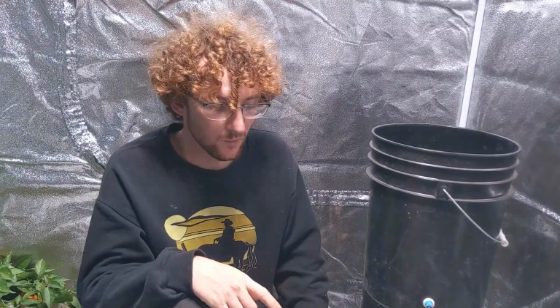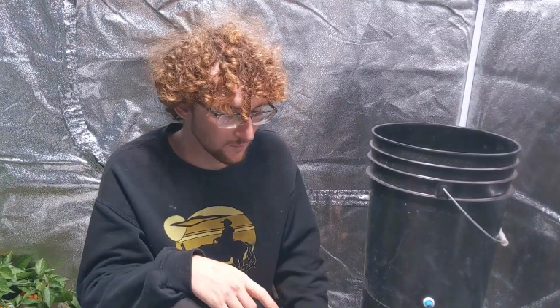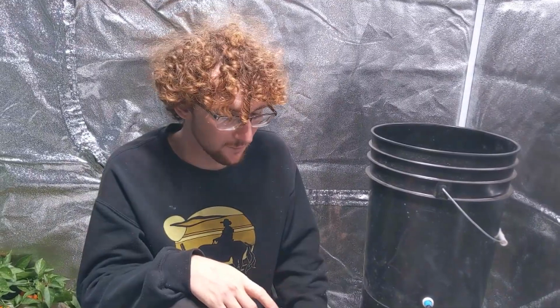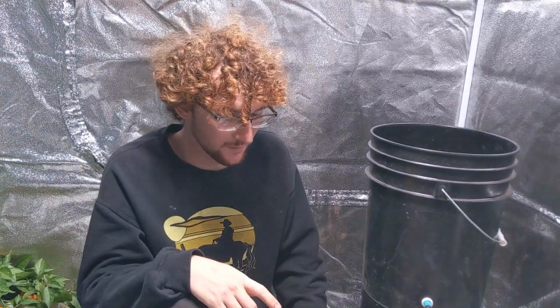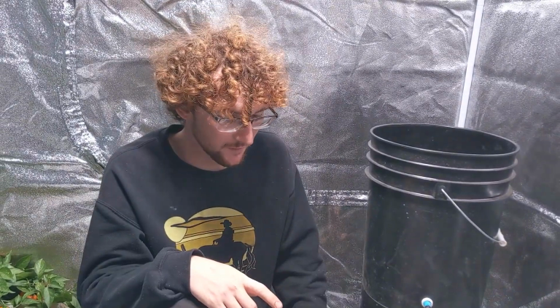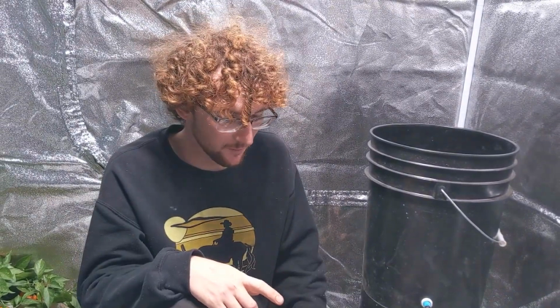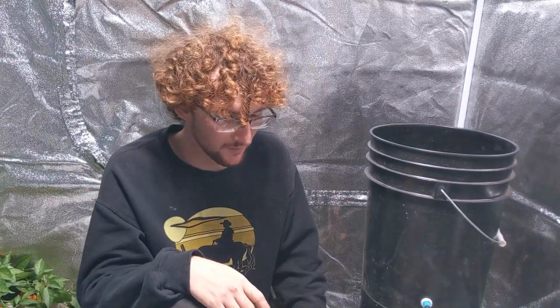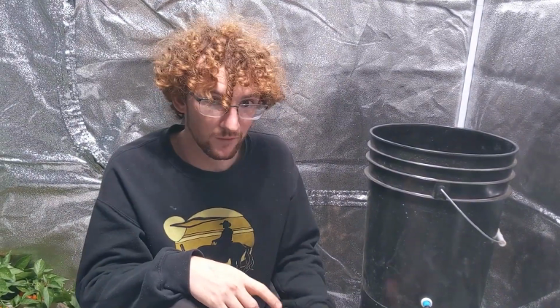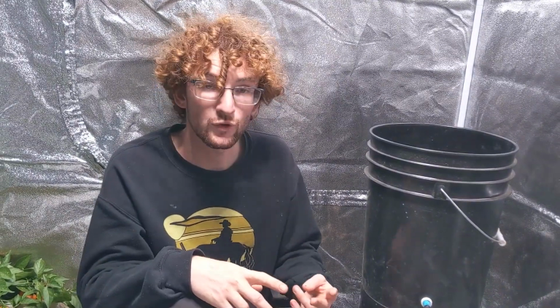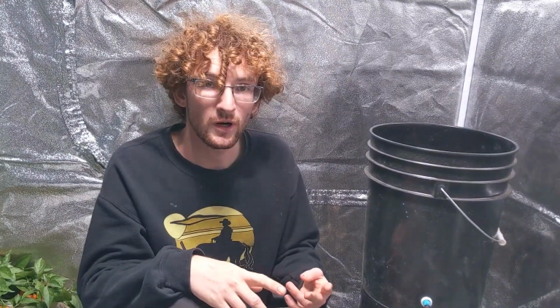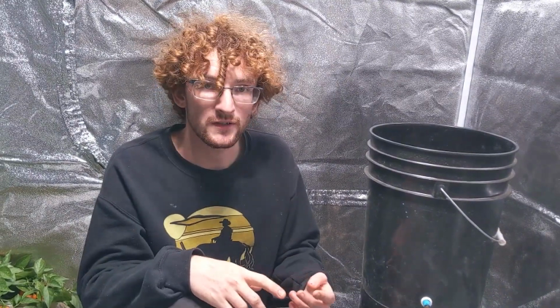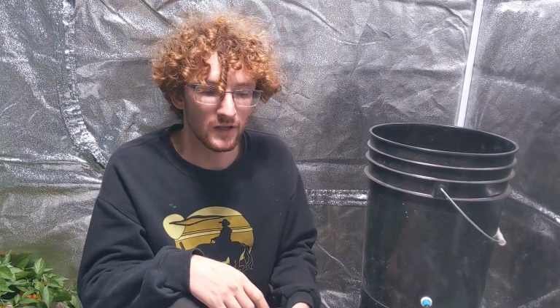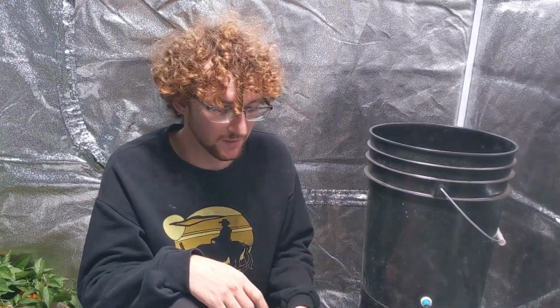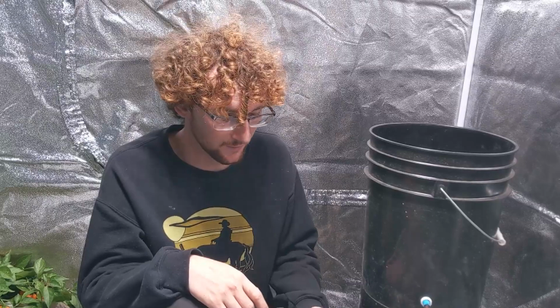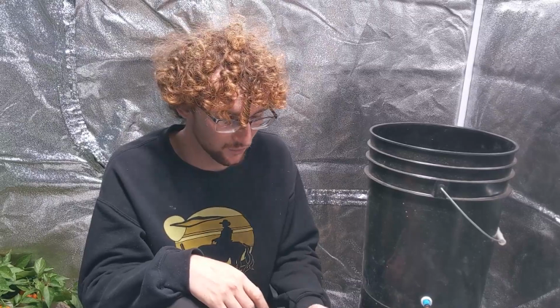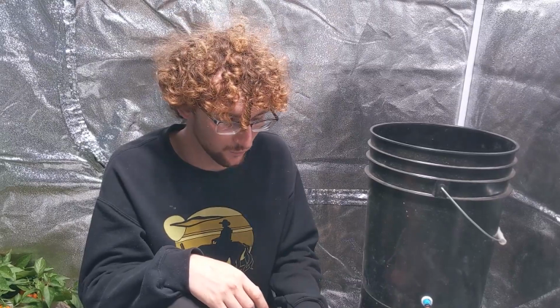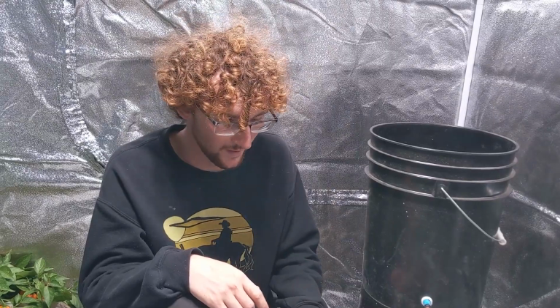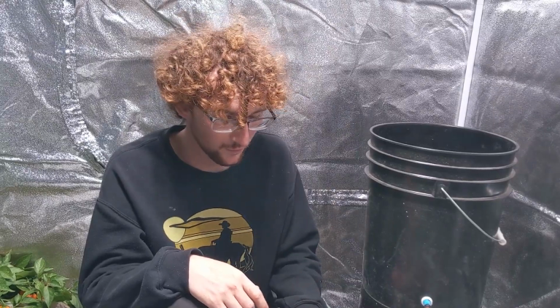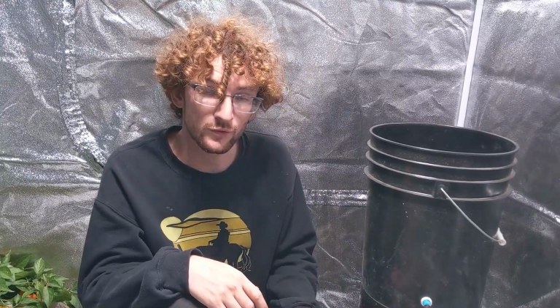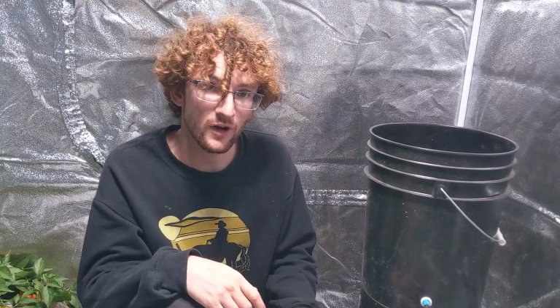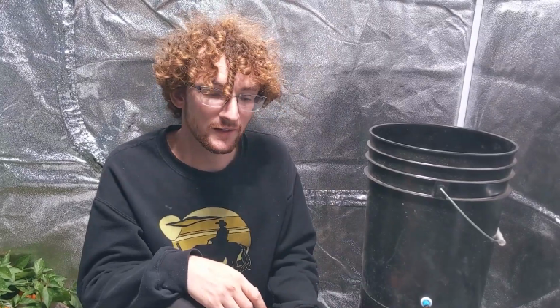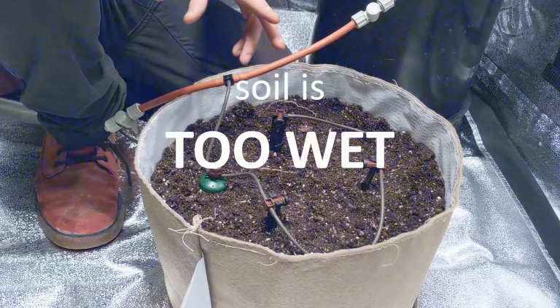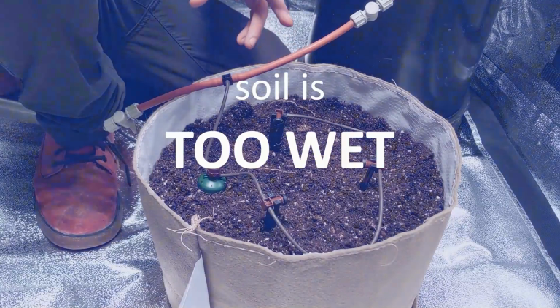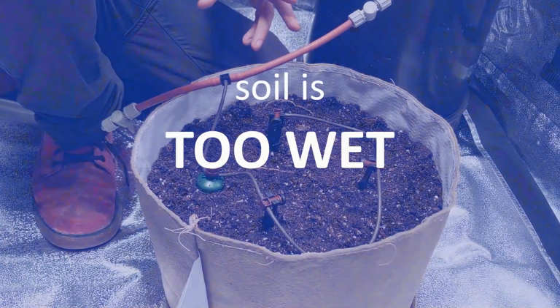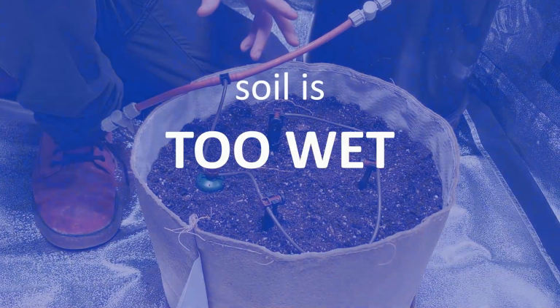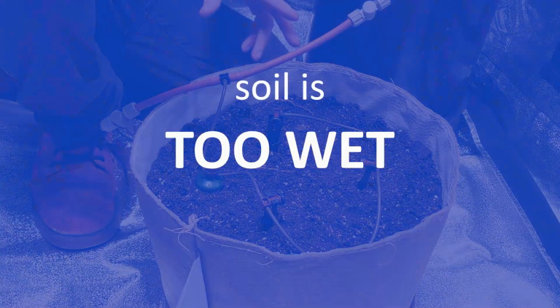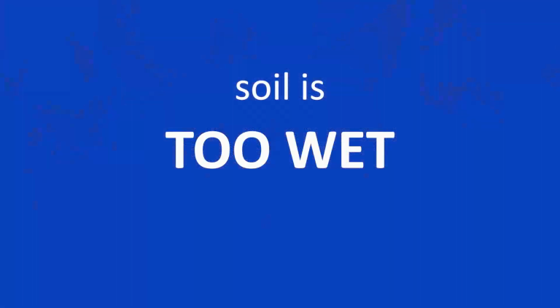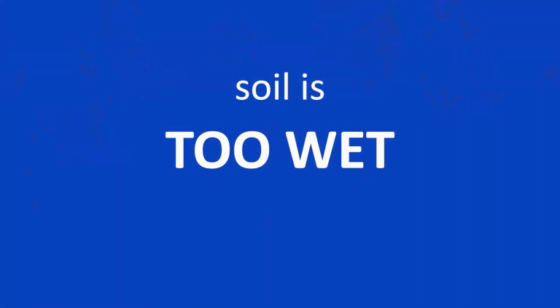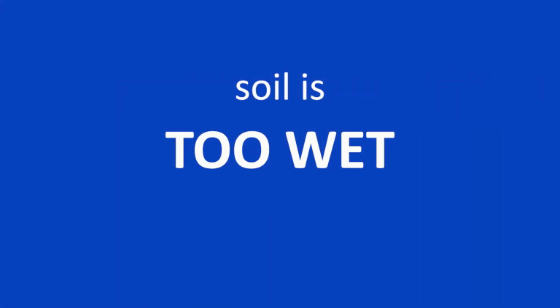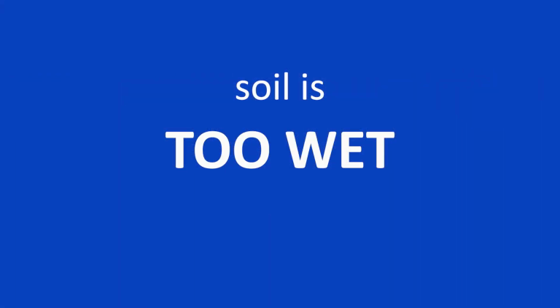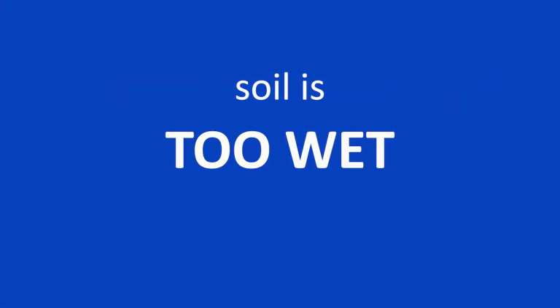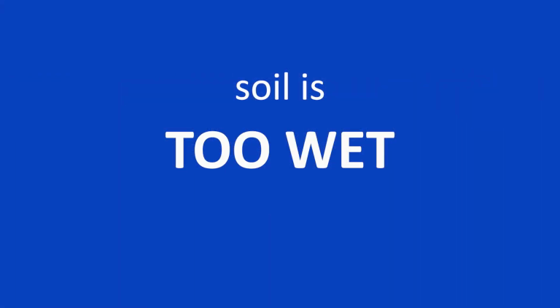So we're going to be splitting this video up into sort of two parts: either too wet or too dry. So we're going to start with too wet.